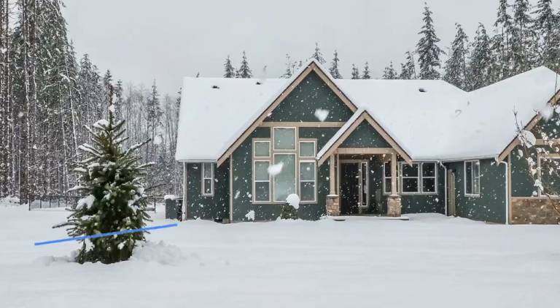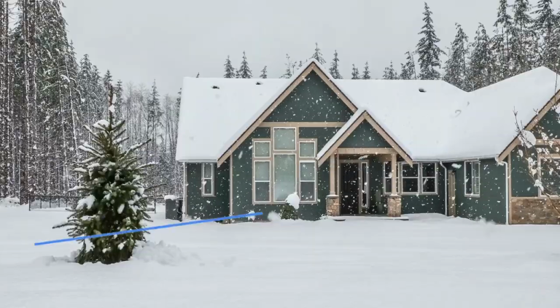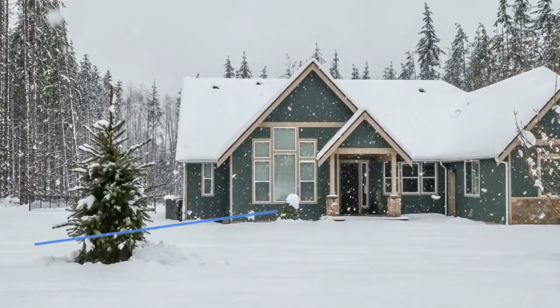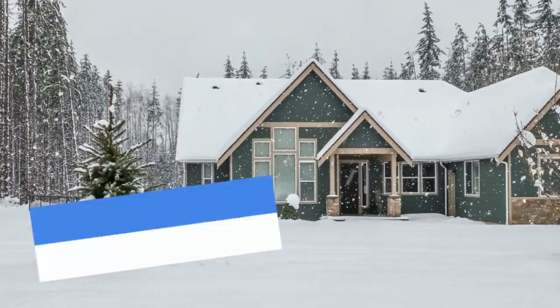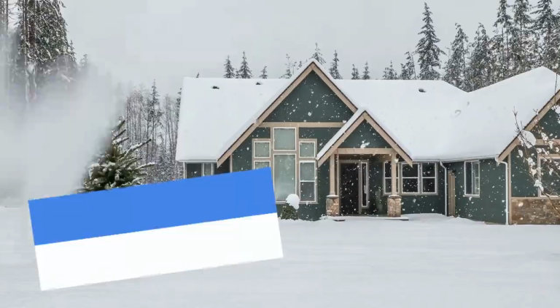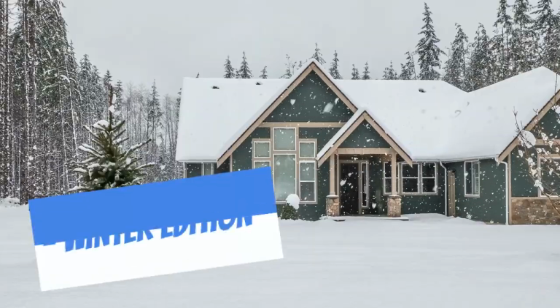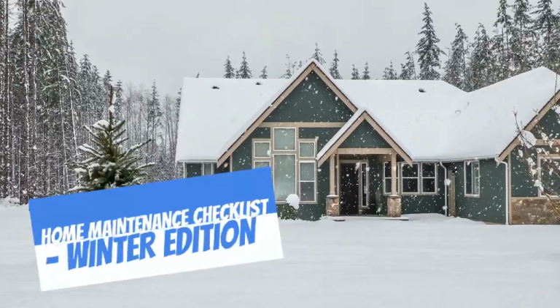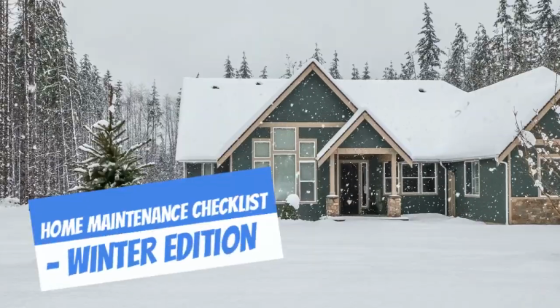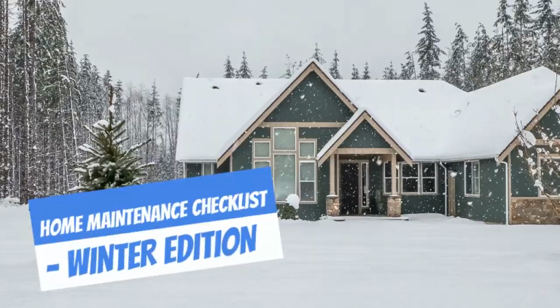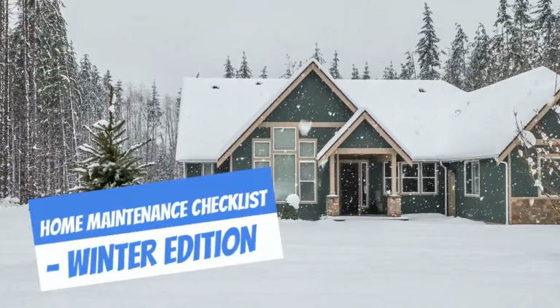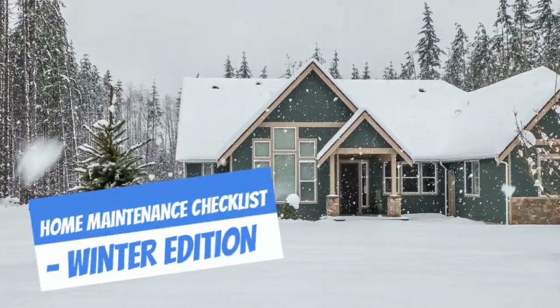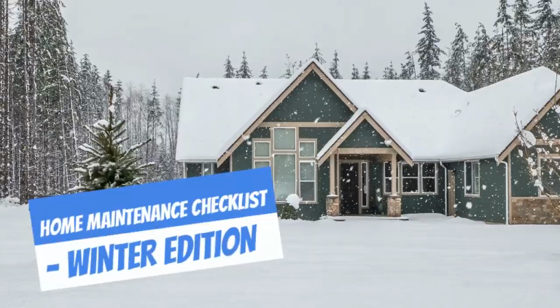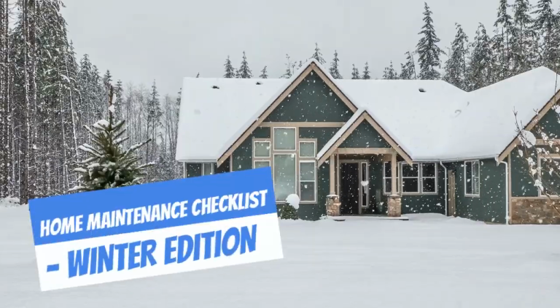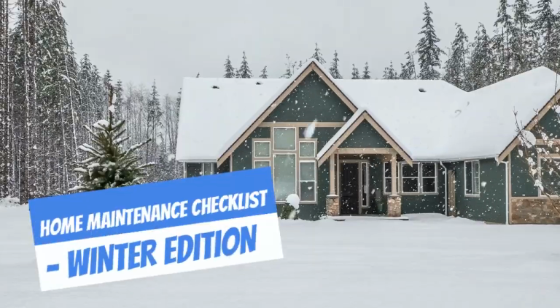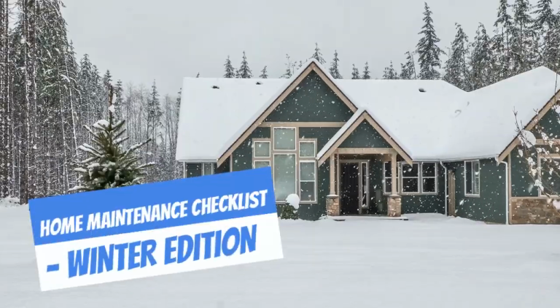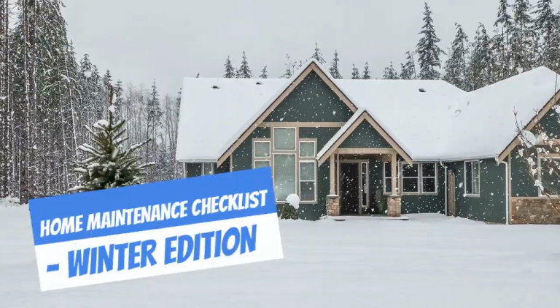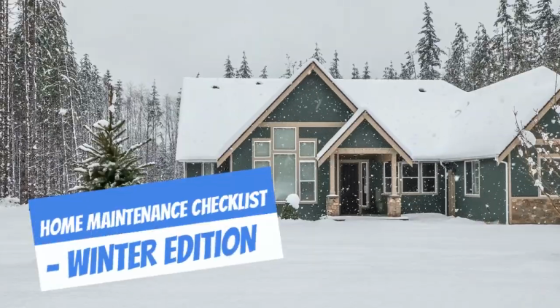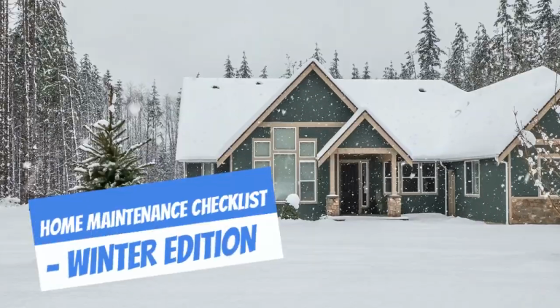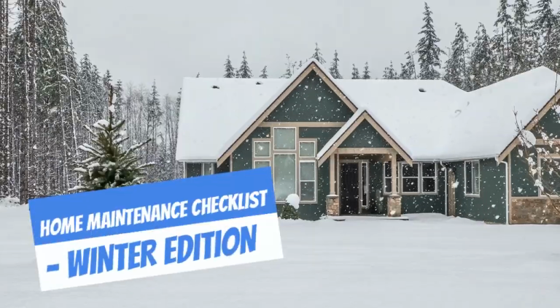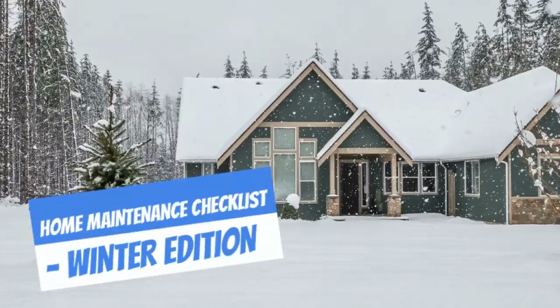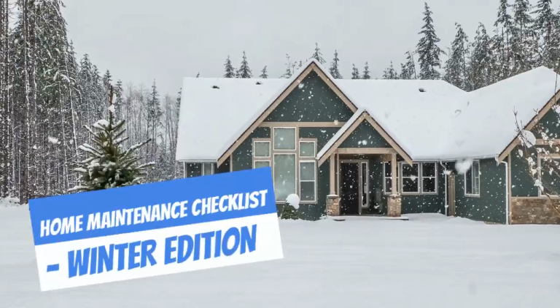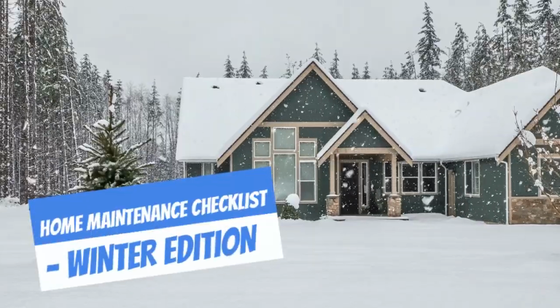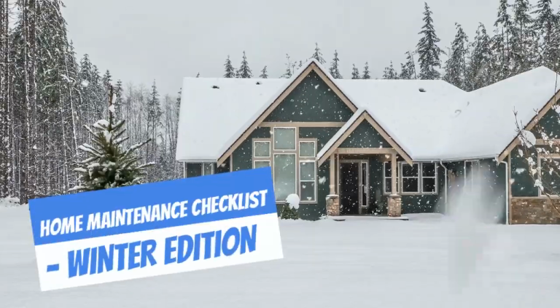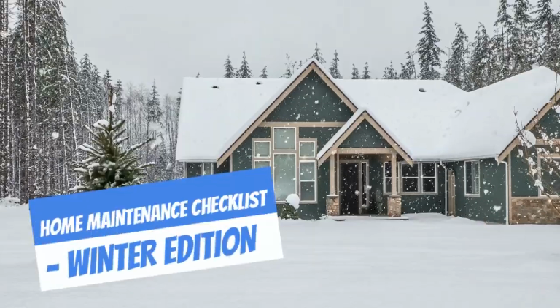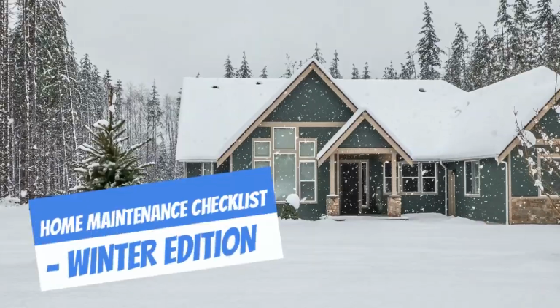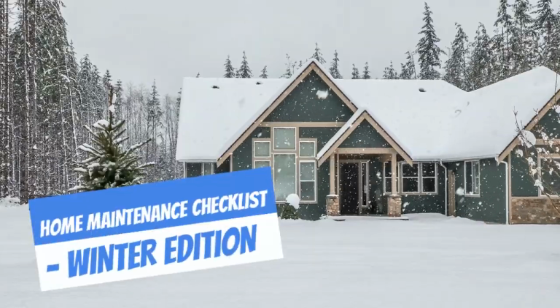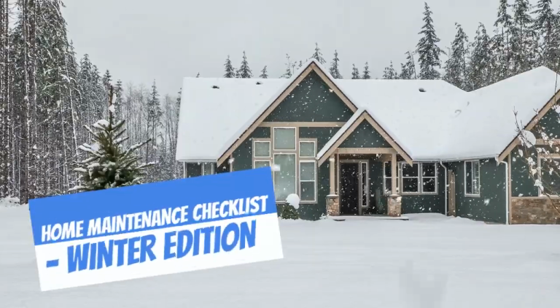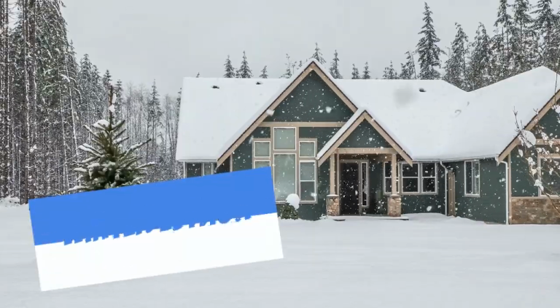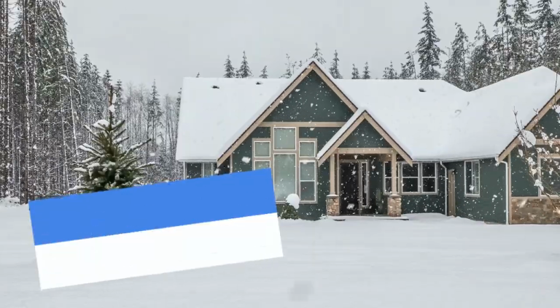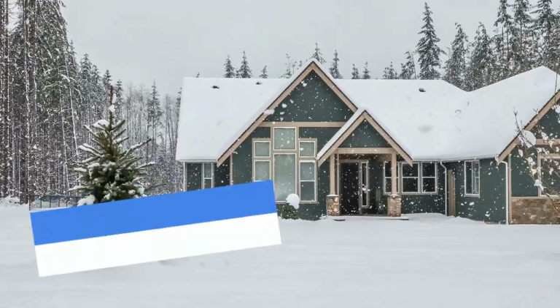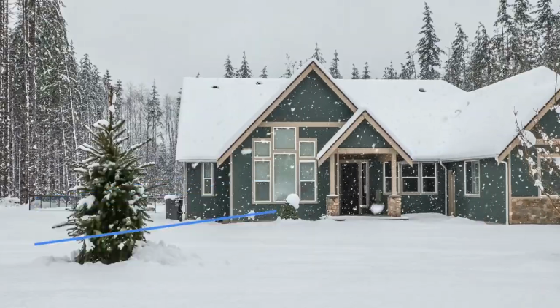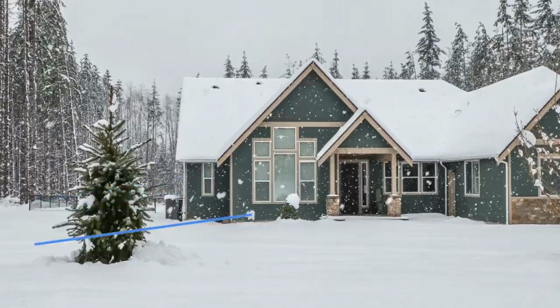Are you looking for tips on taking care of your home during the winter months? Here's a few of my favorites.